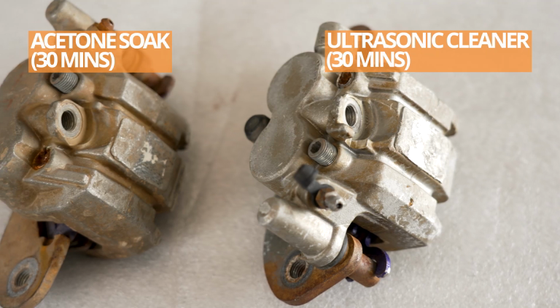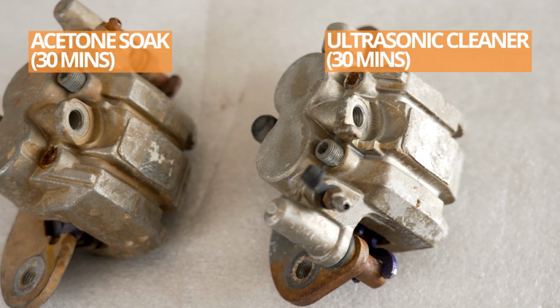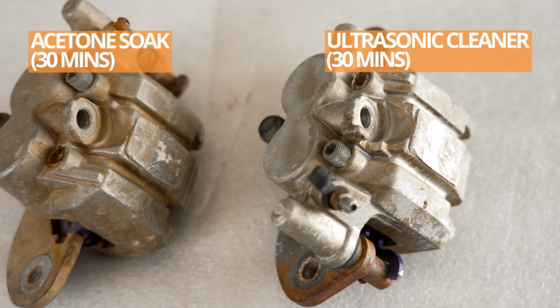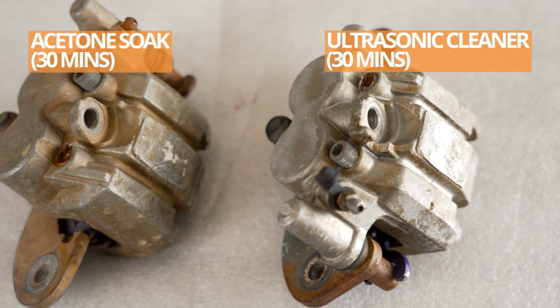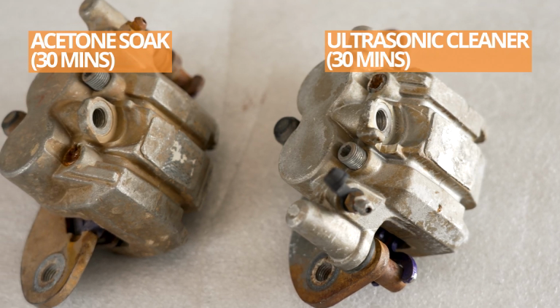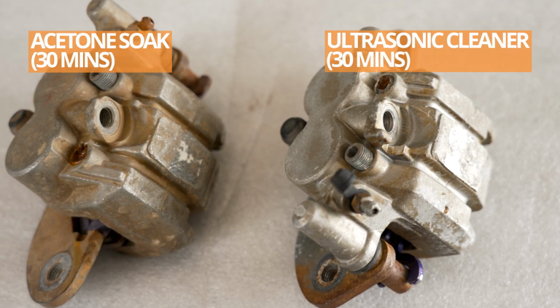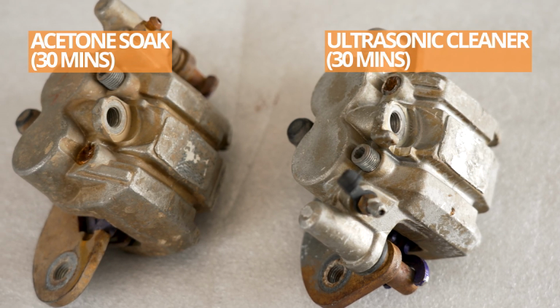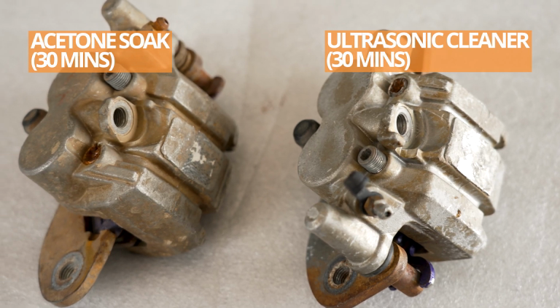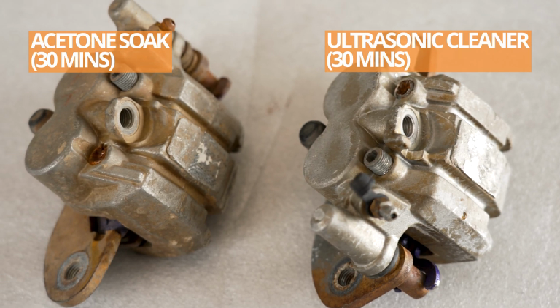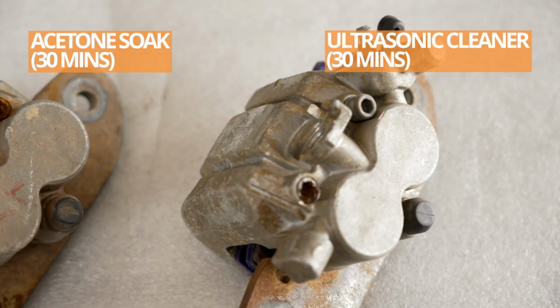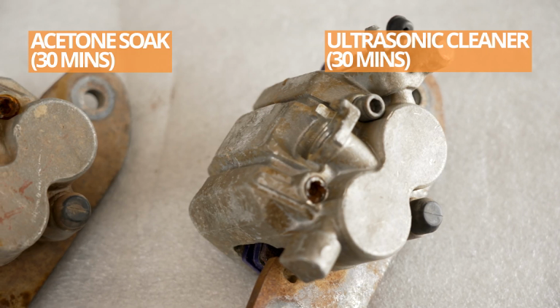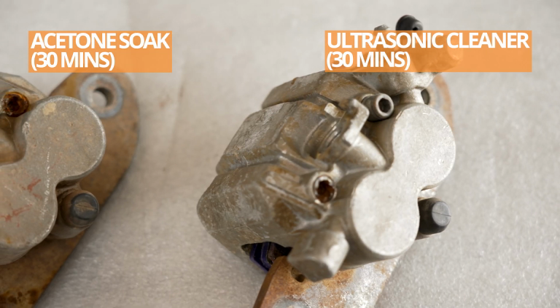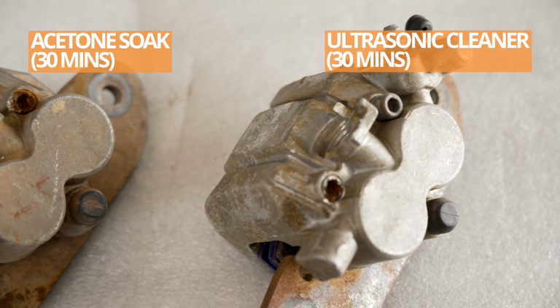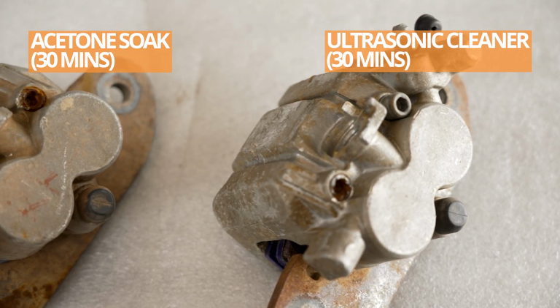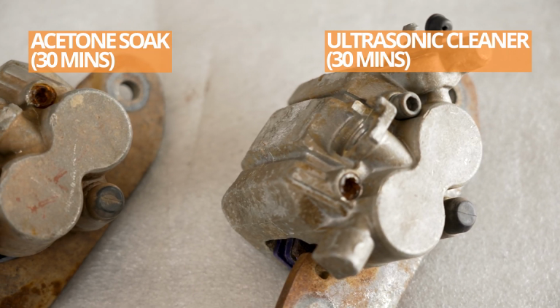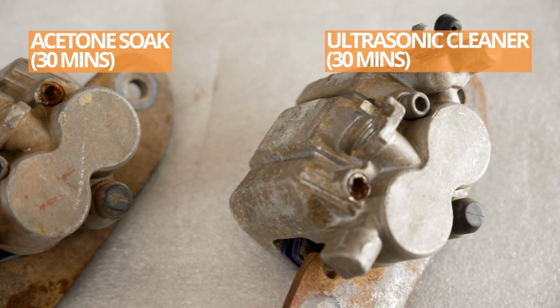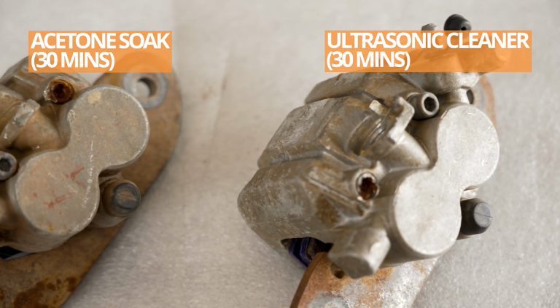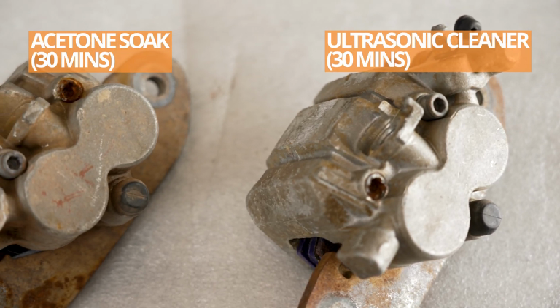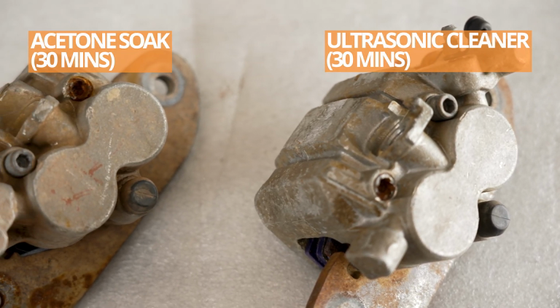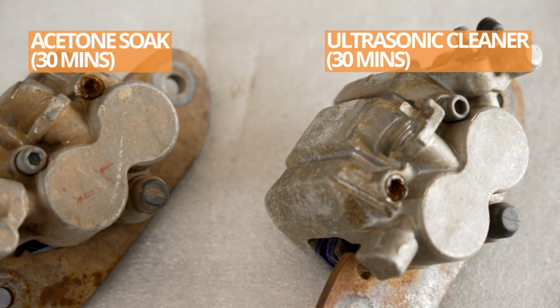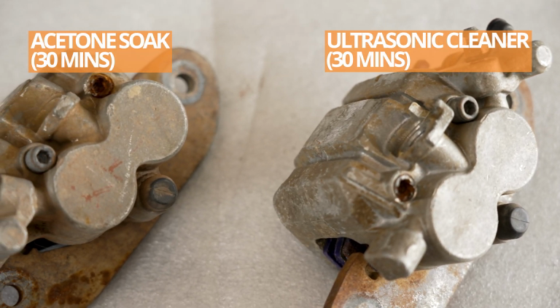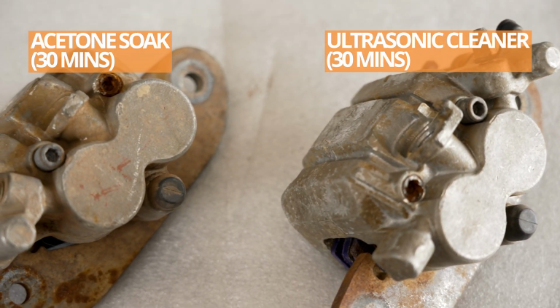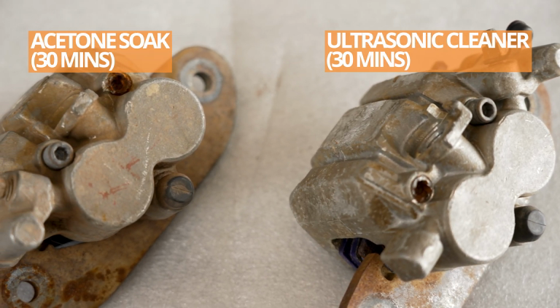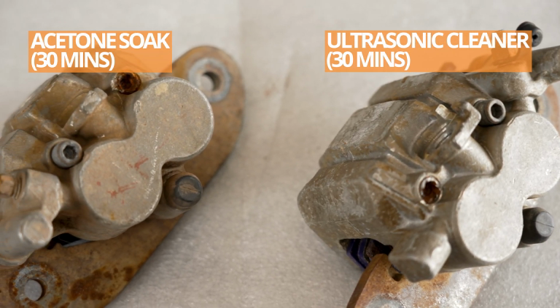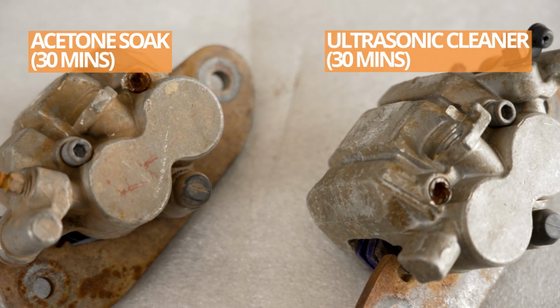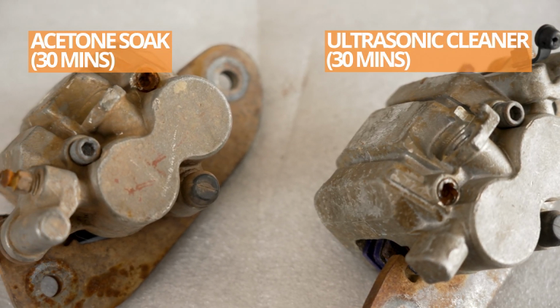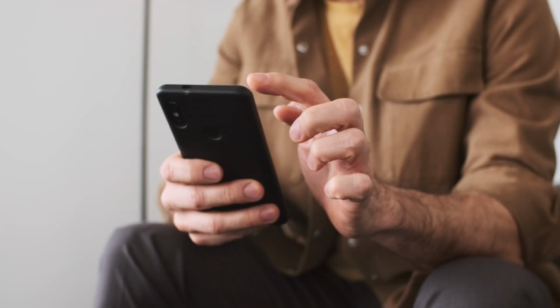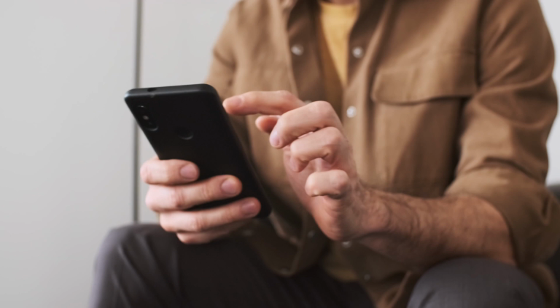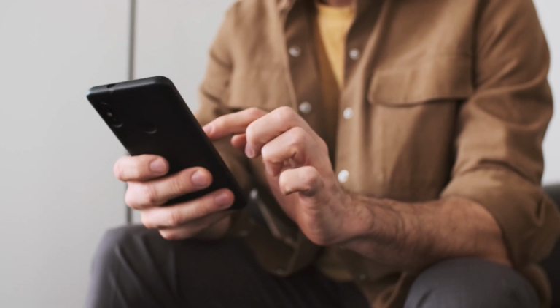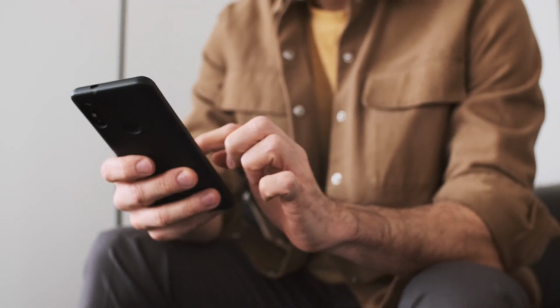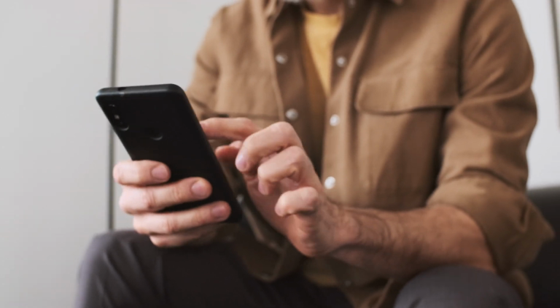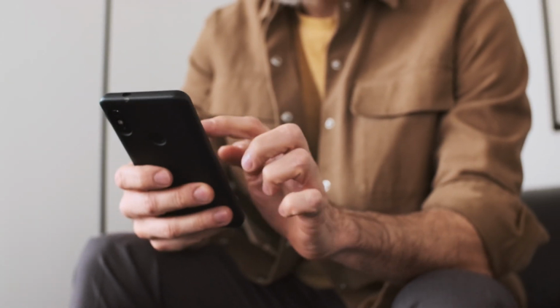Watch how the part becomes clean without any scrubbing or elbow grease, leaving you time for more important things.